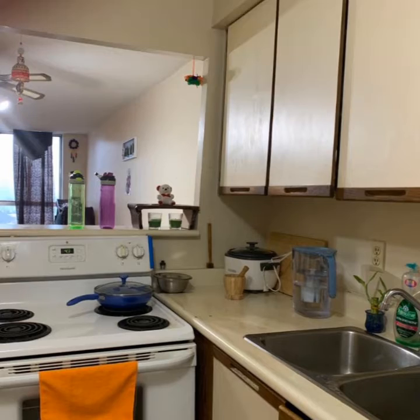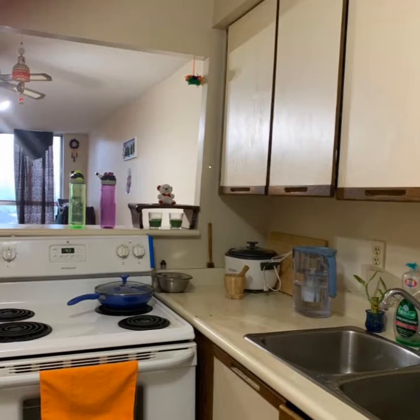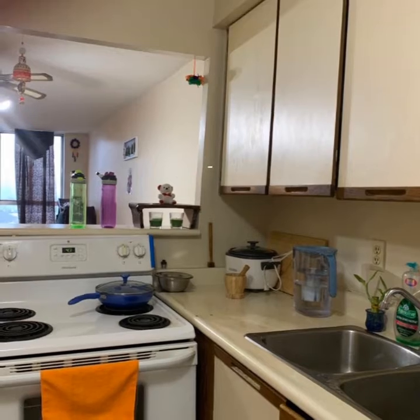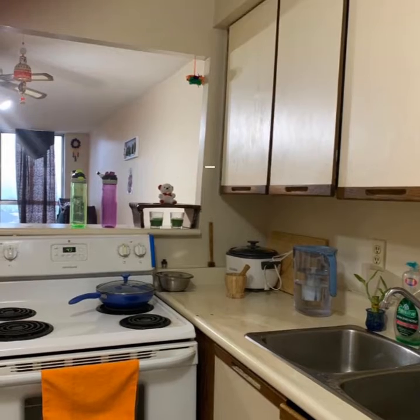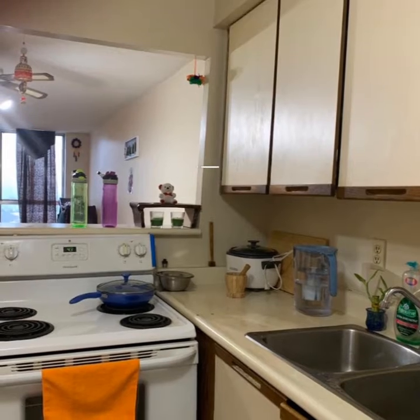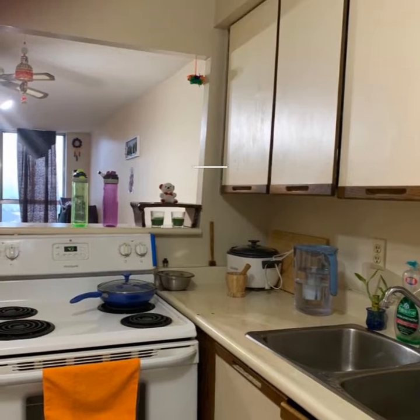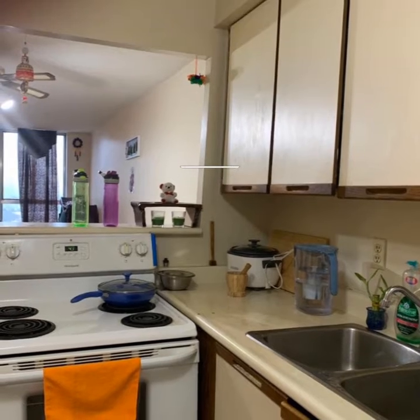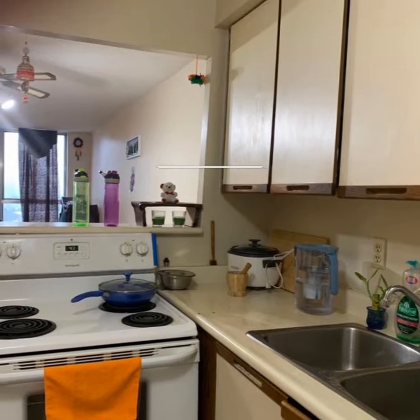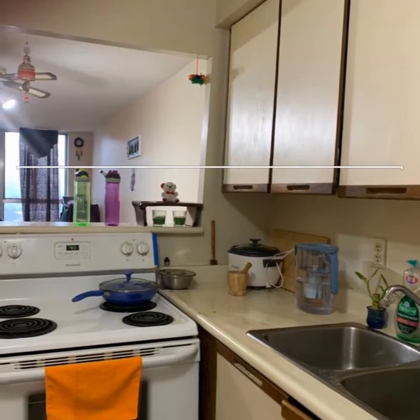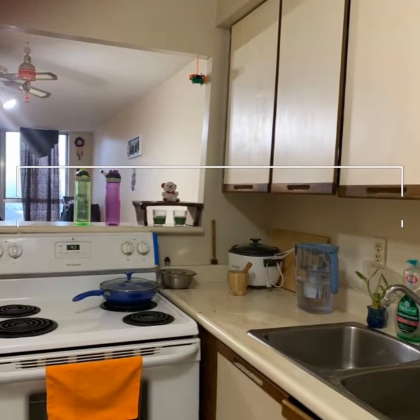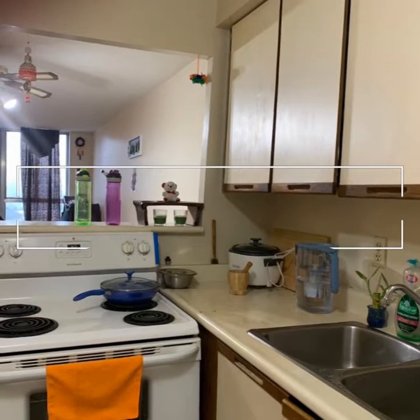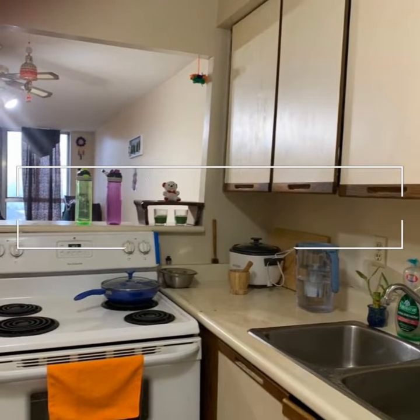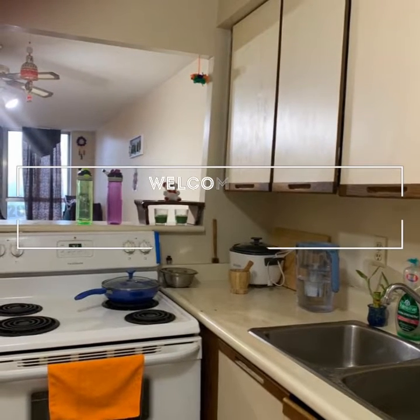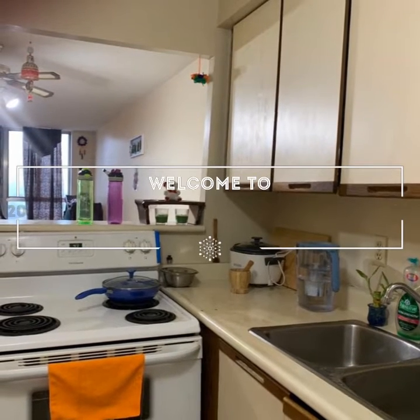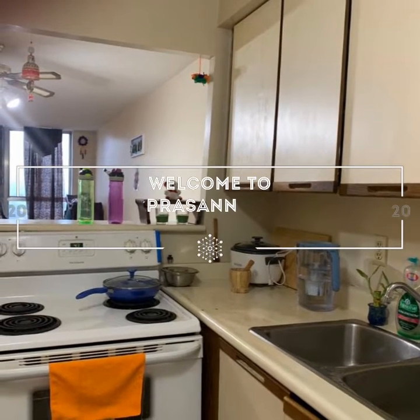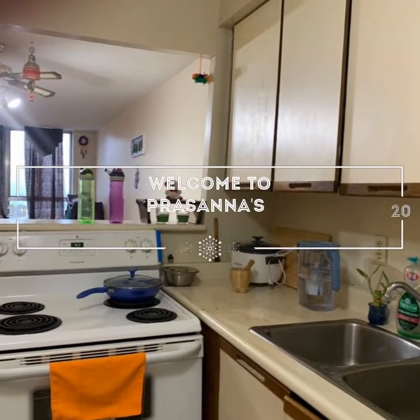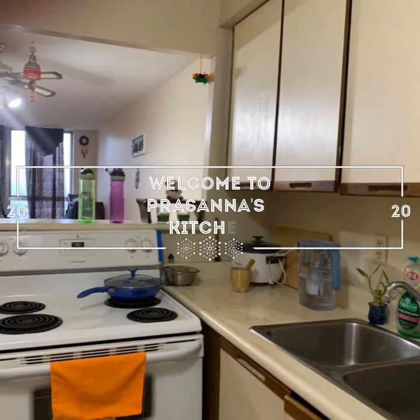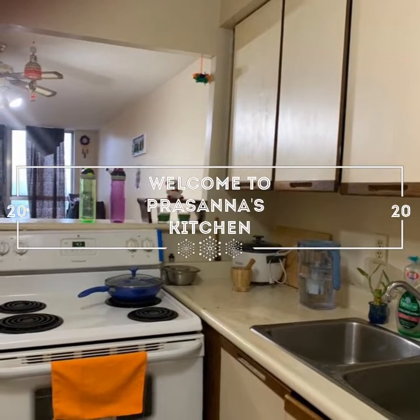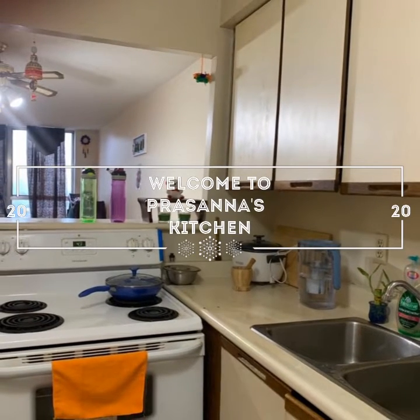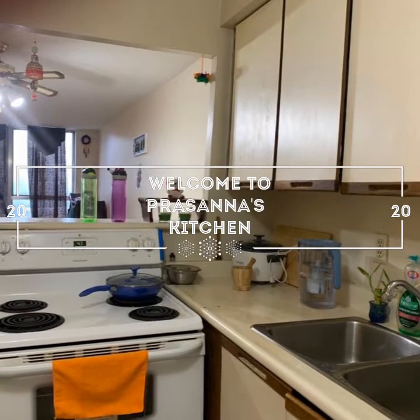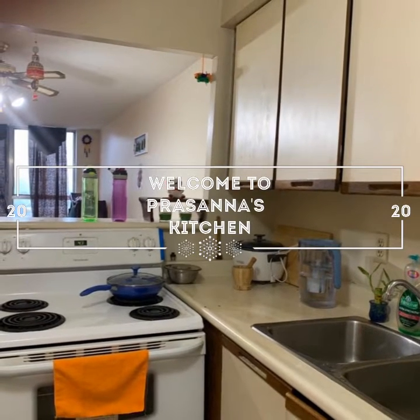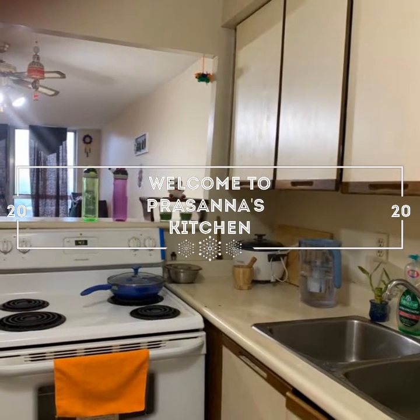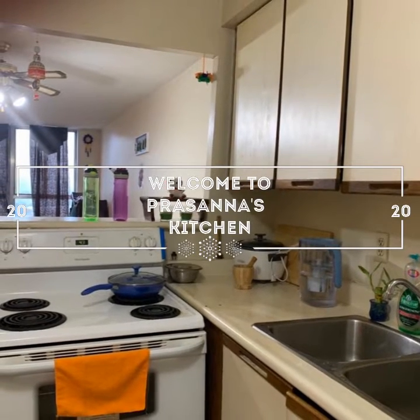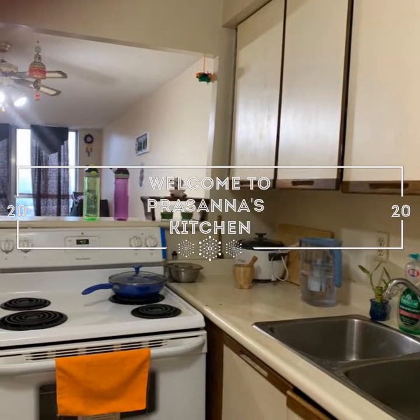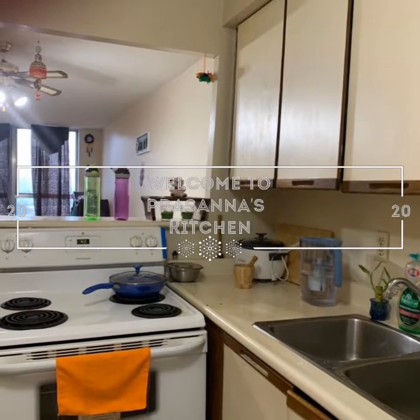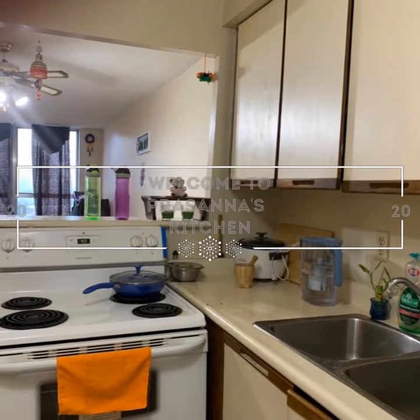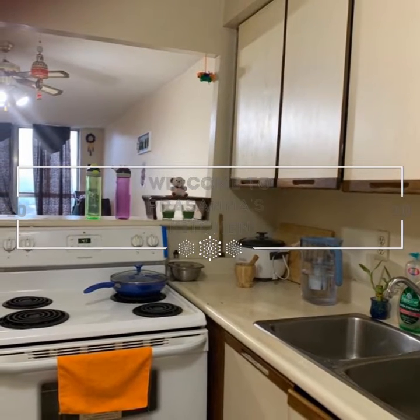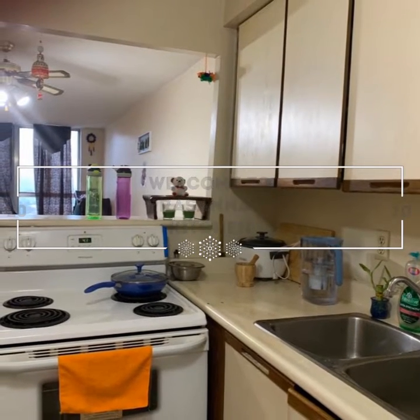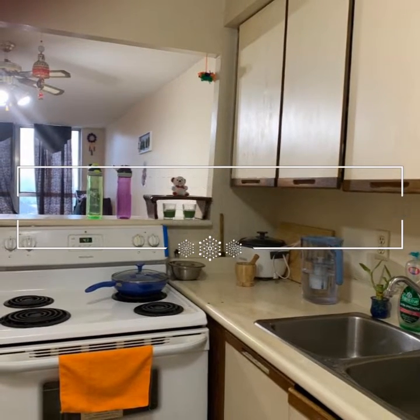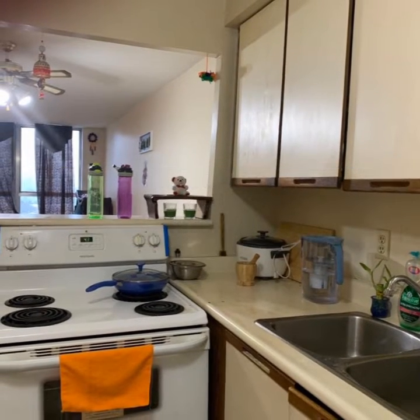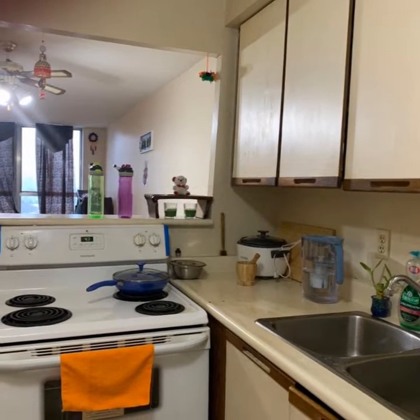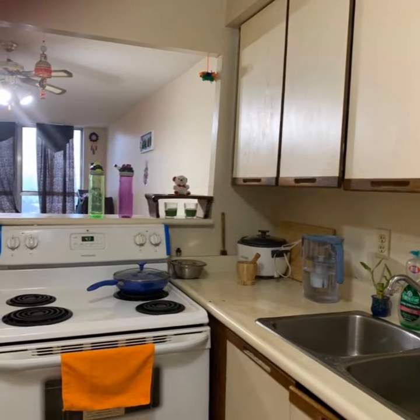Hello everyone! Welcome to Prasanna's Kitchen. Today, I am going to cook the avocado.